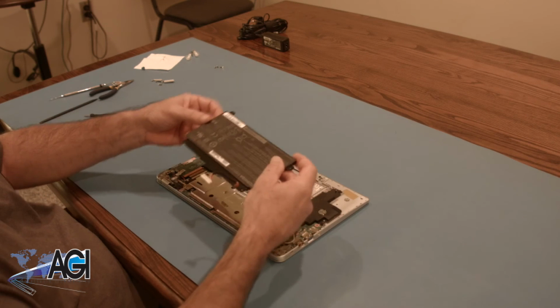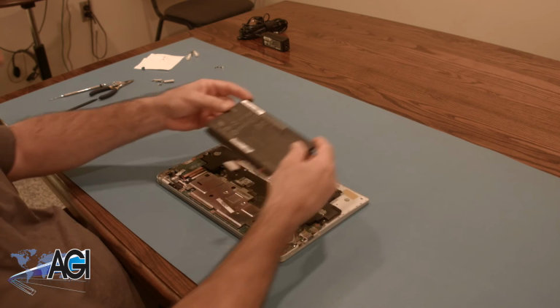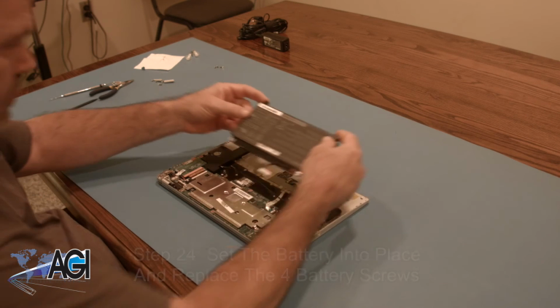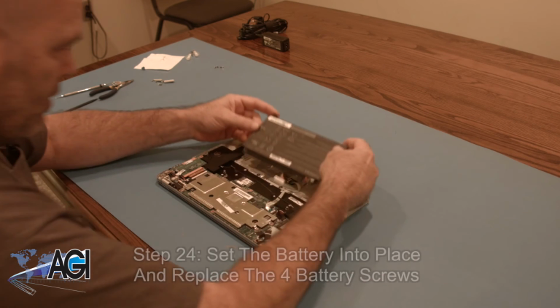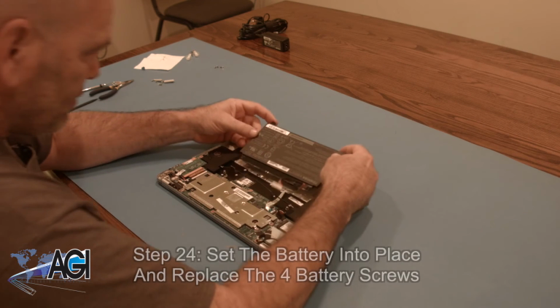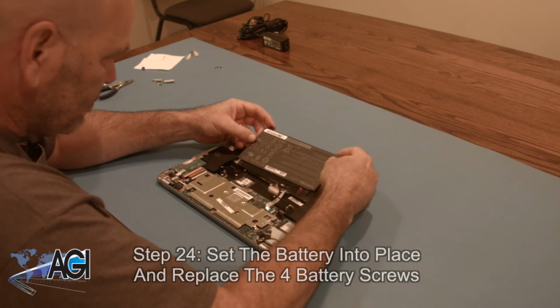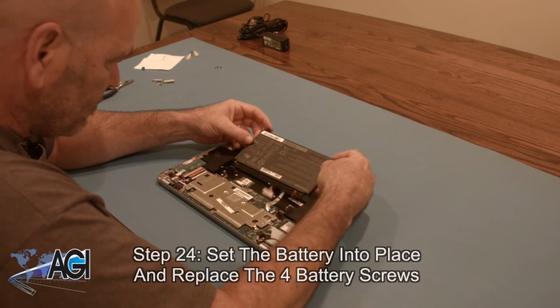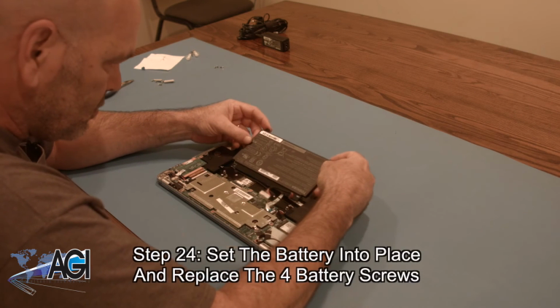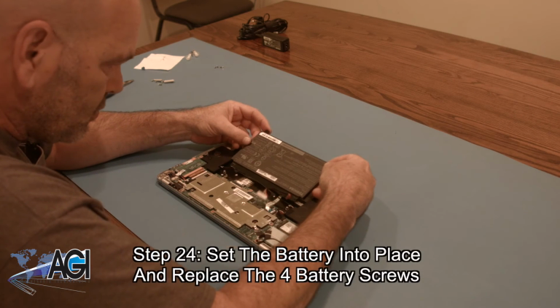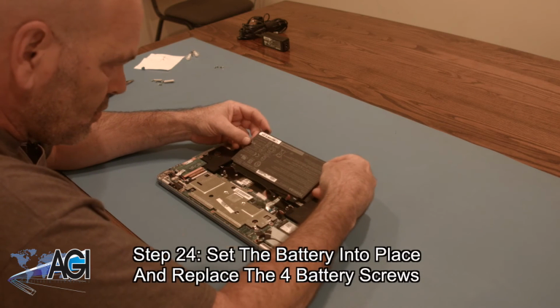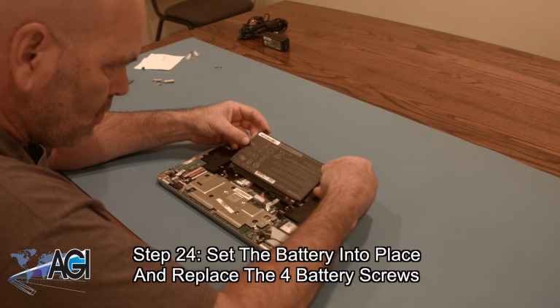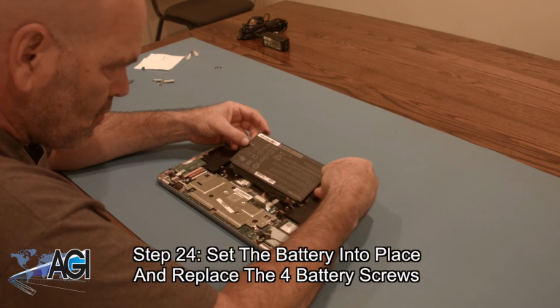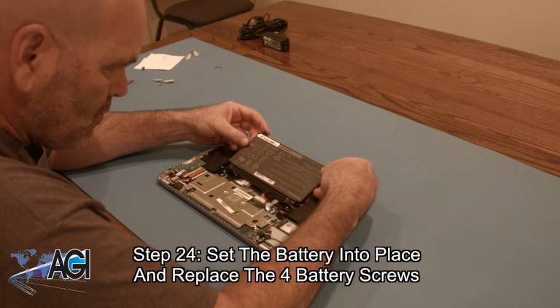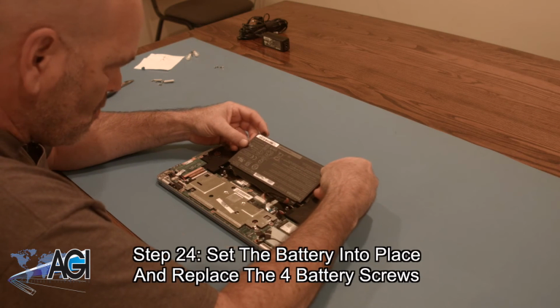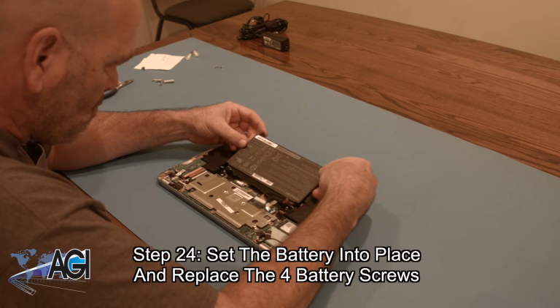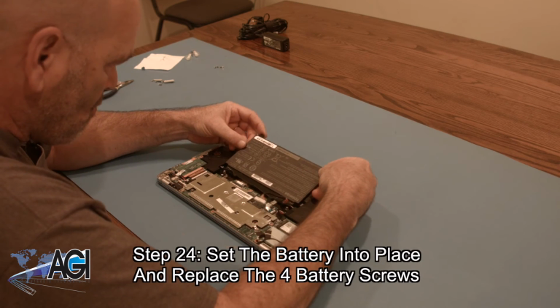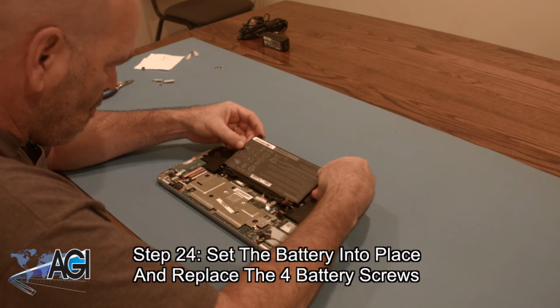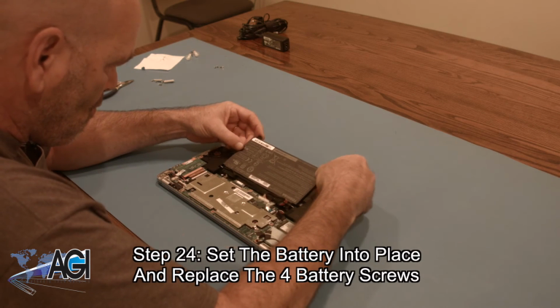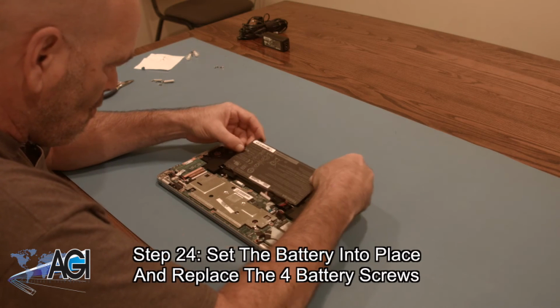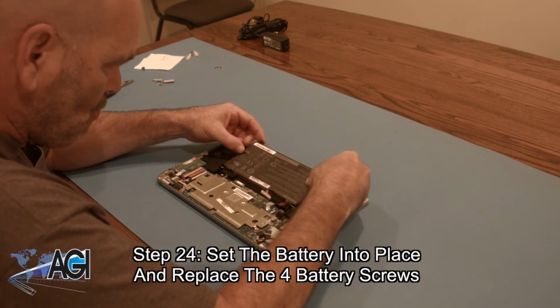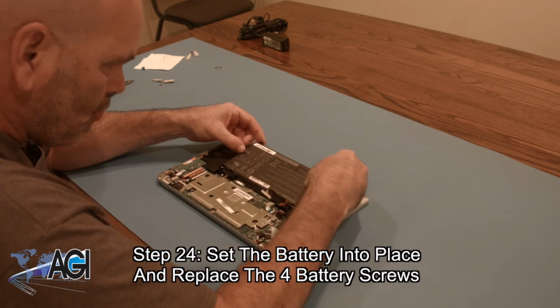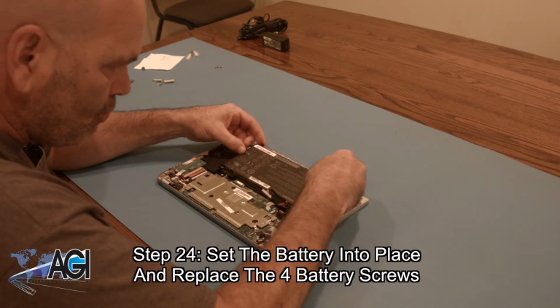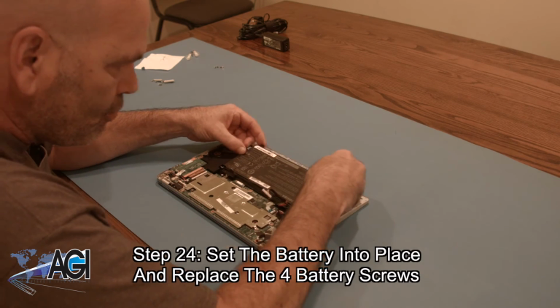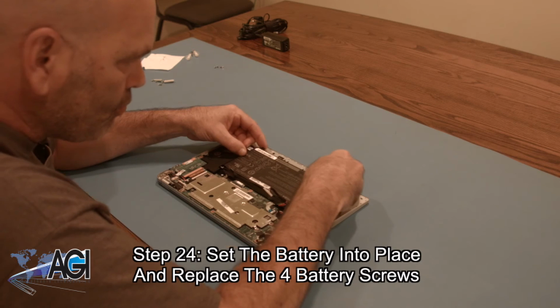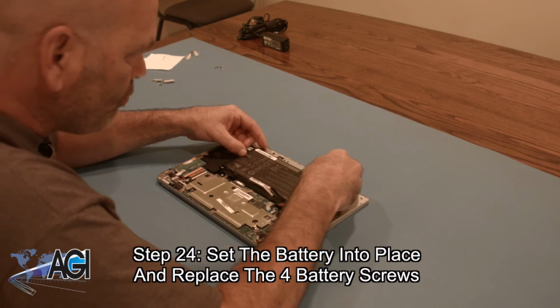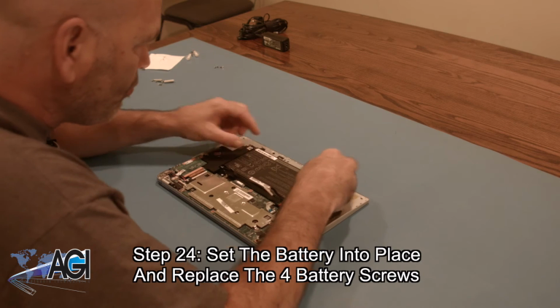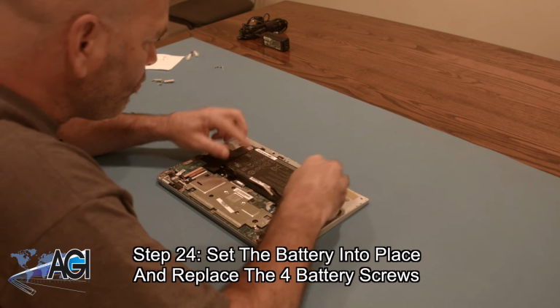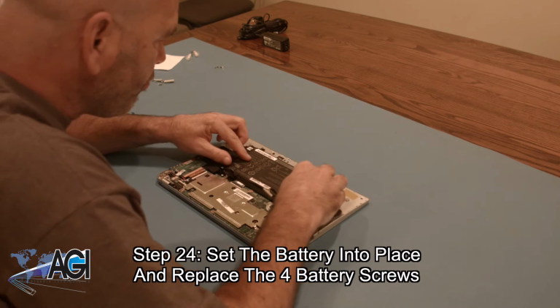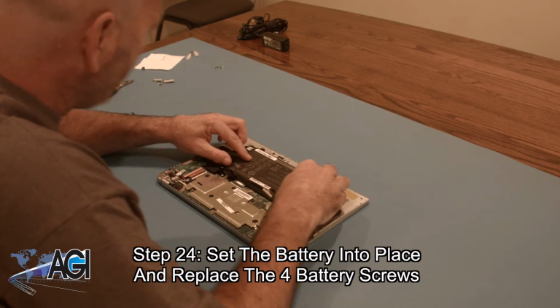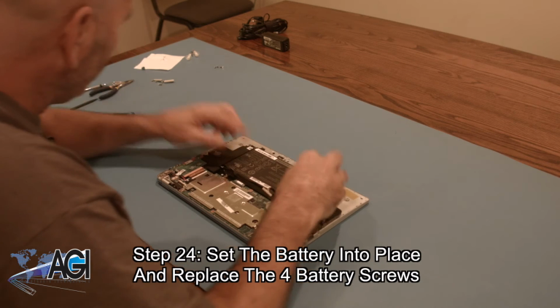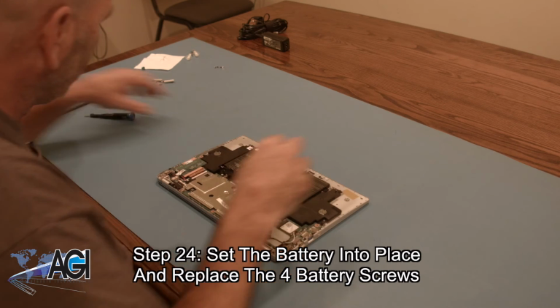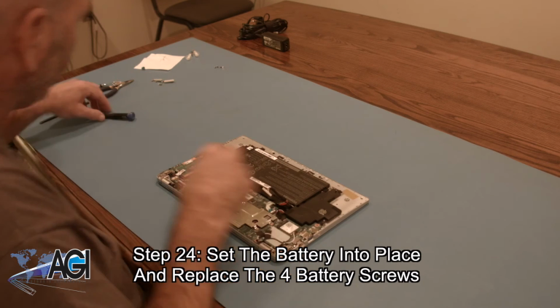Next, you will set the battery into place and replace the four battery screws.